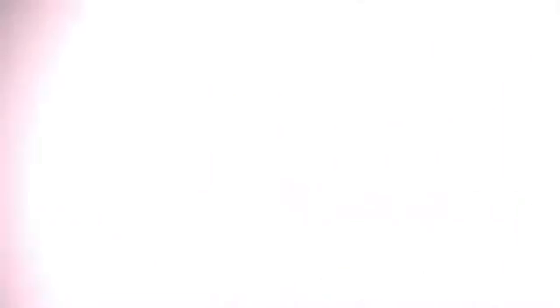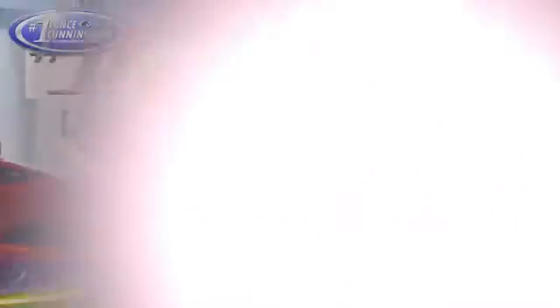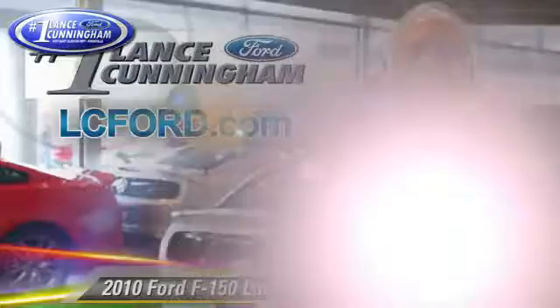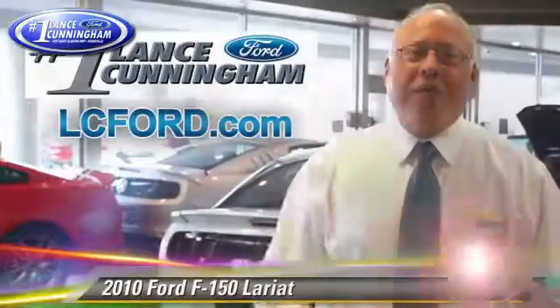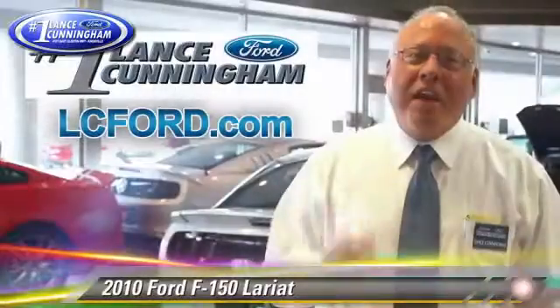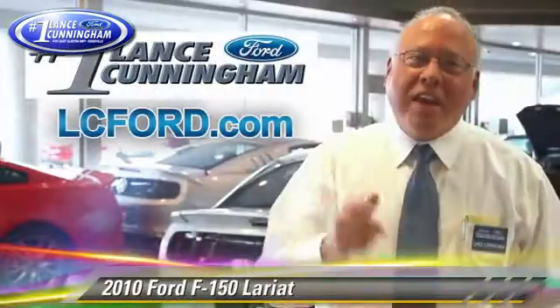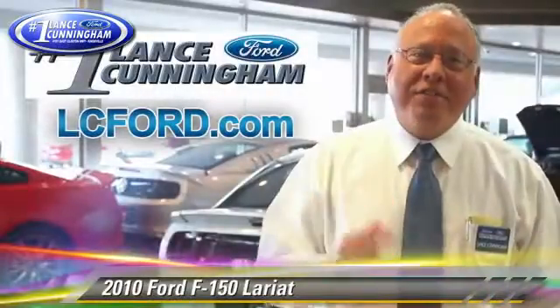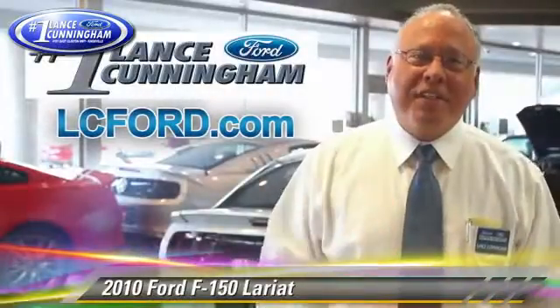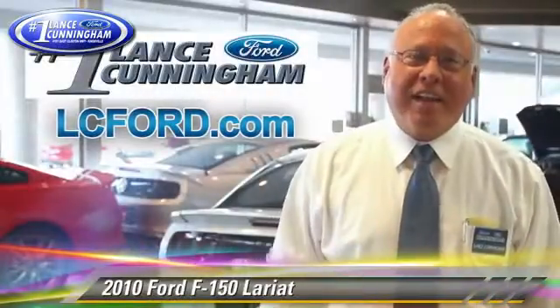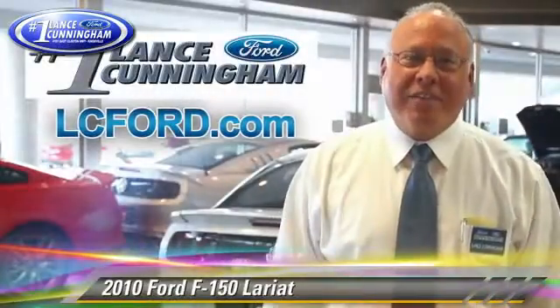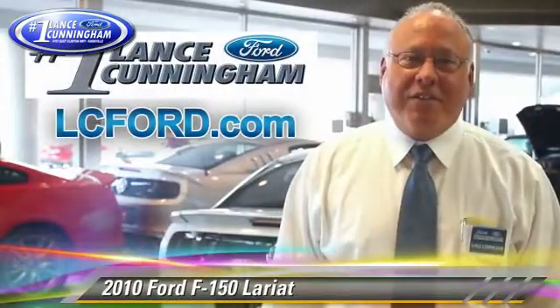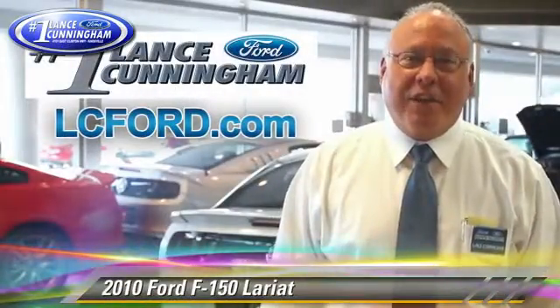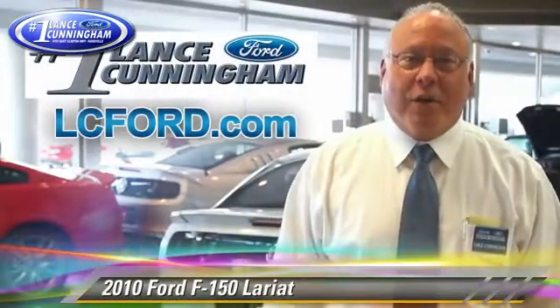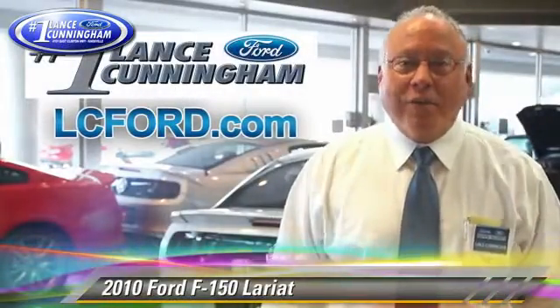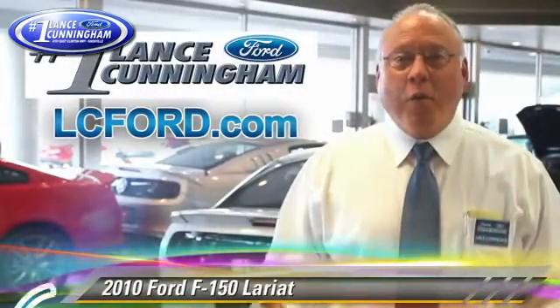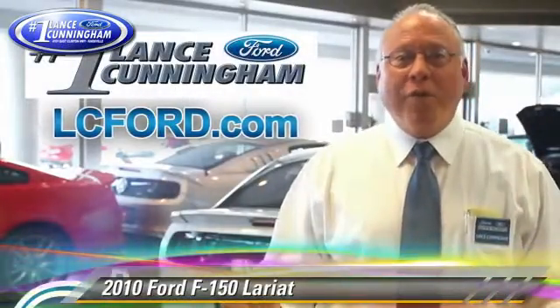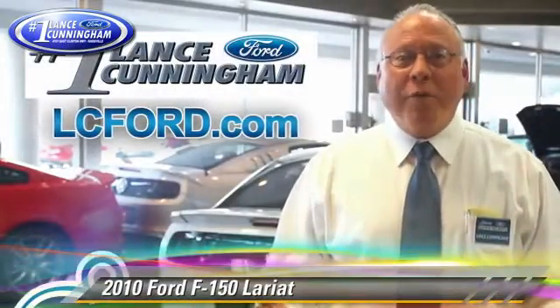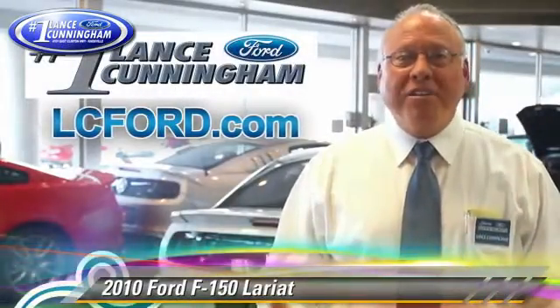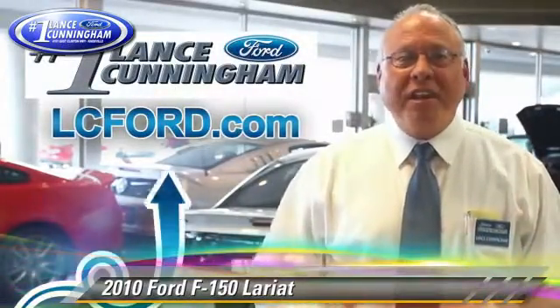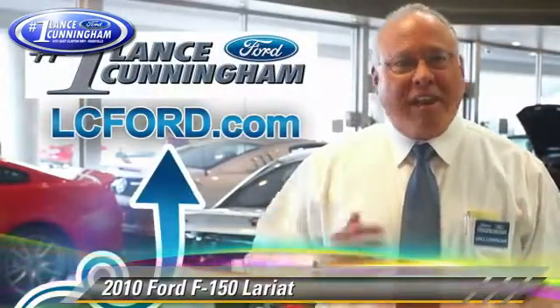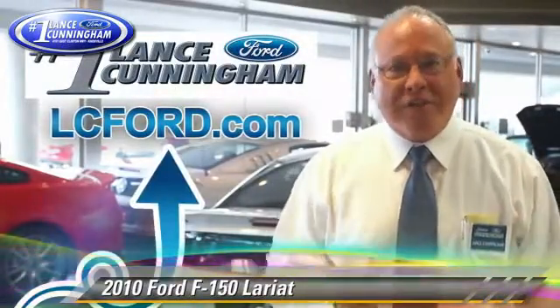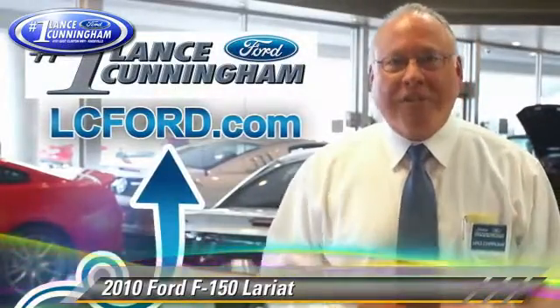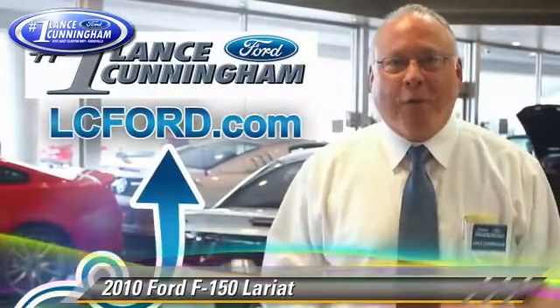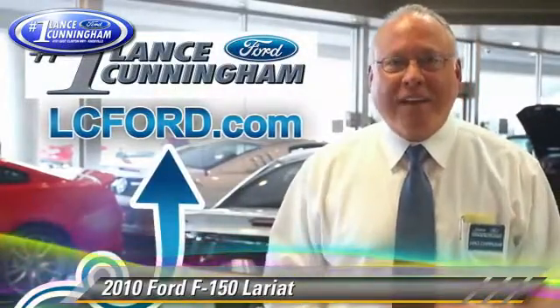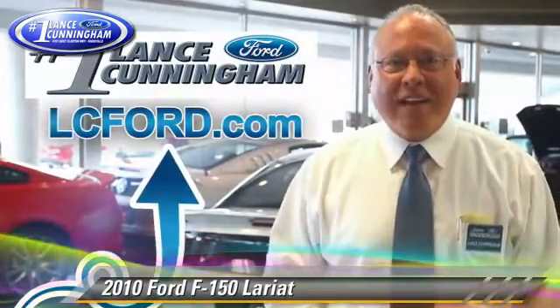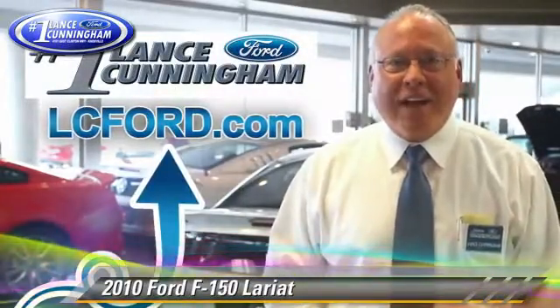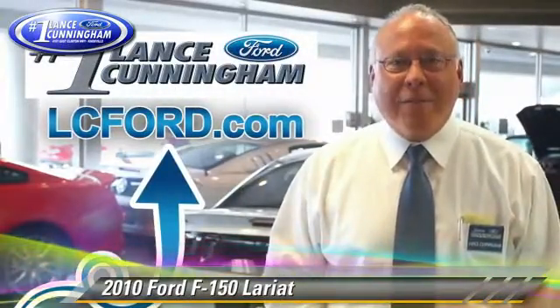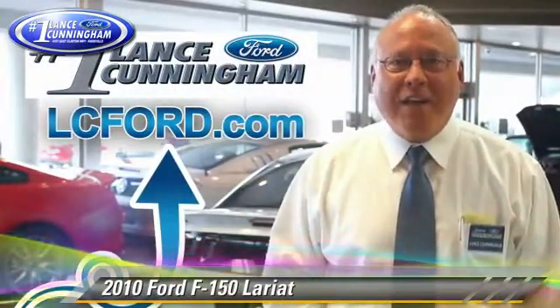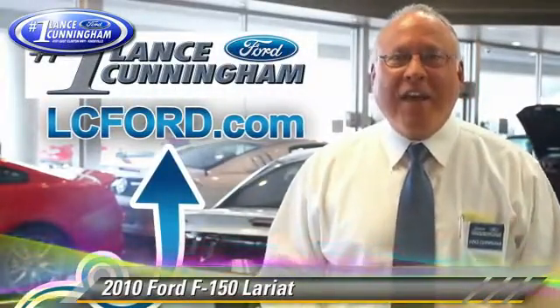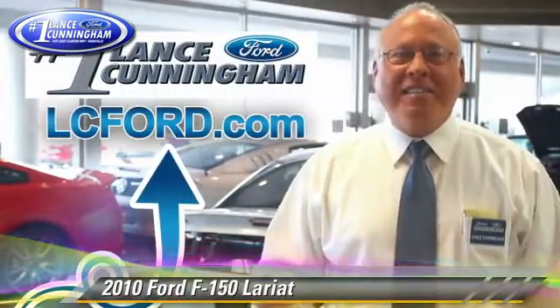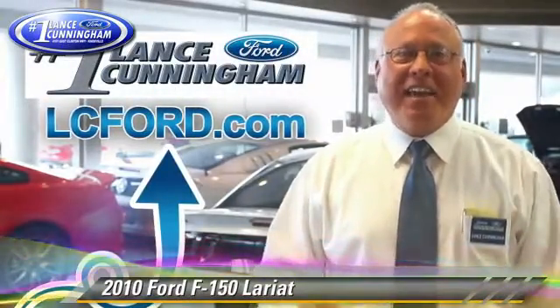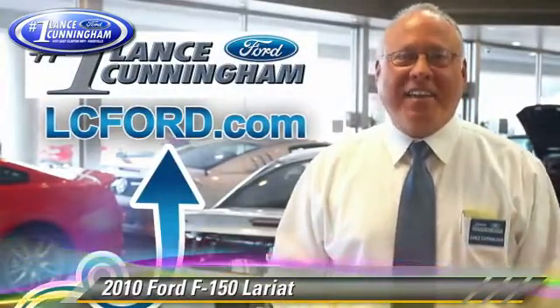Hey folks, thanks for checking out this vehicle. For more information, lc4.com. Thanks again.